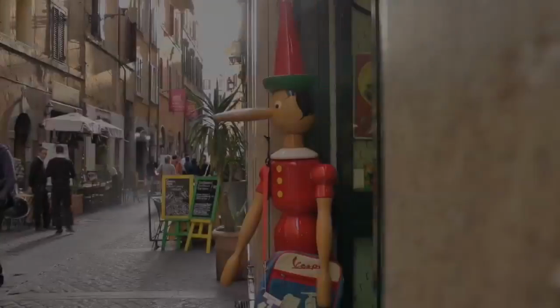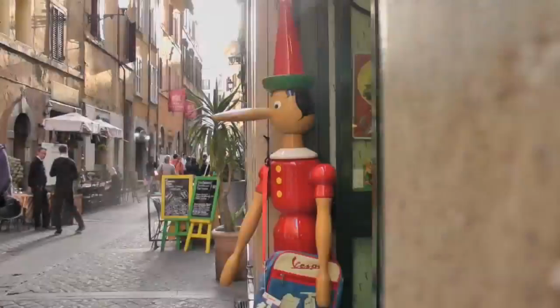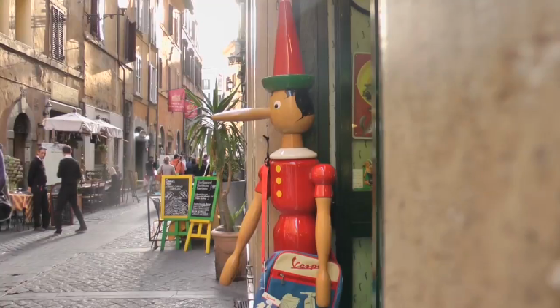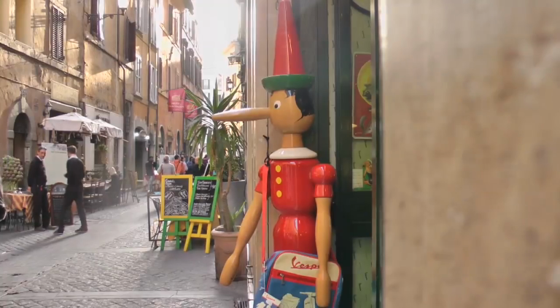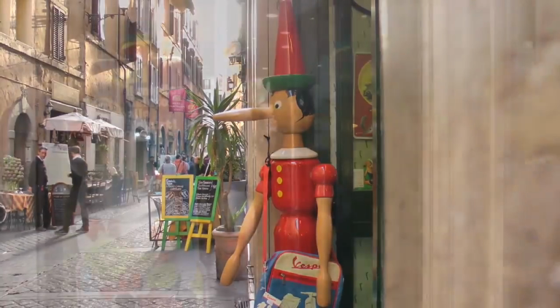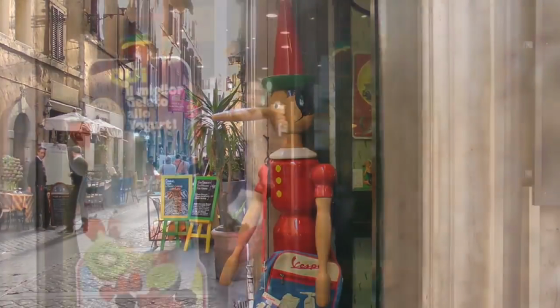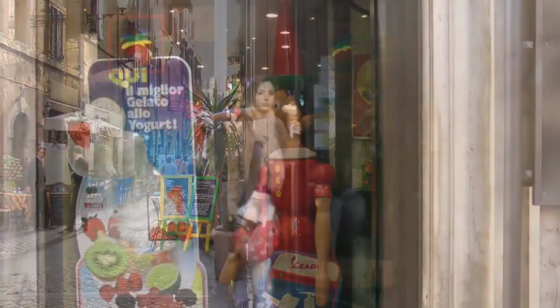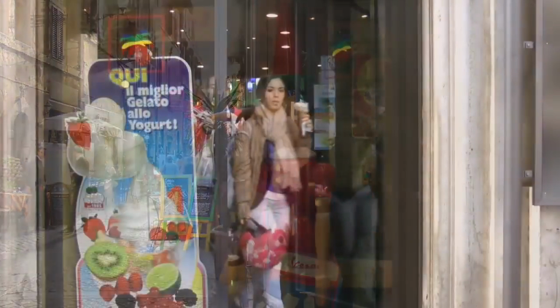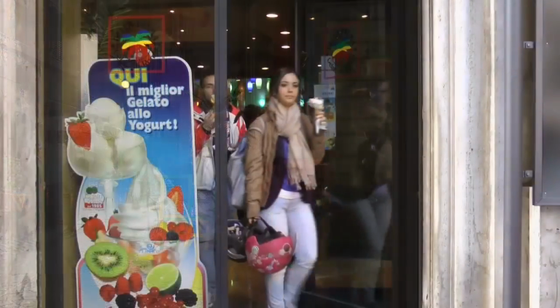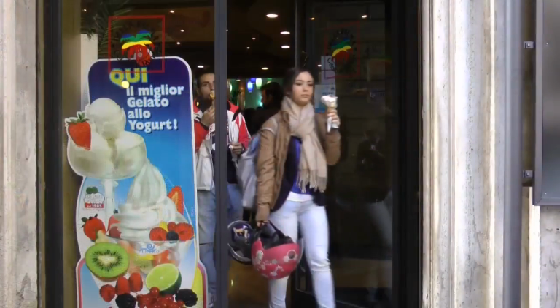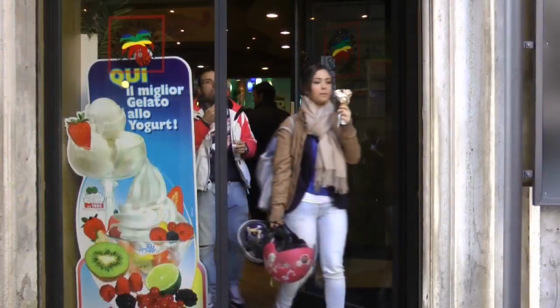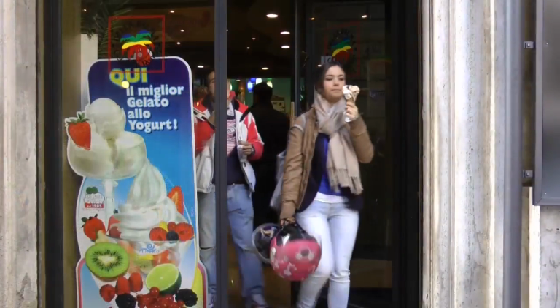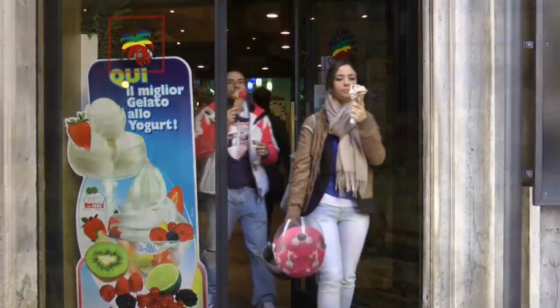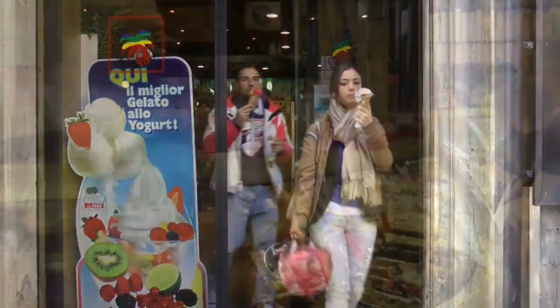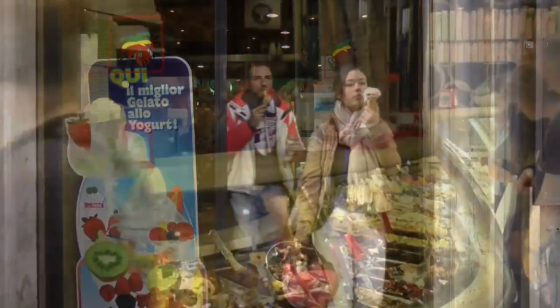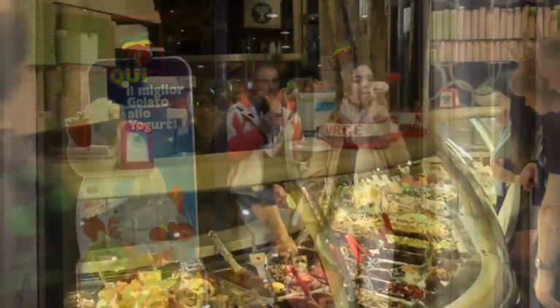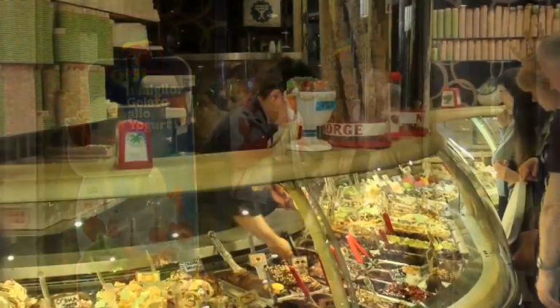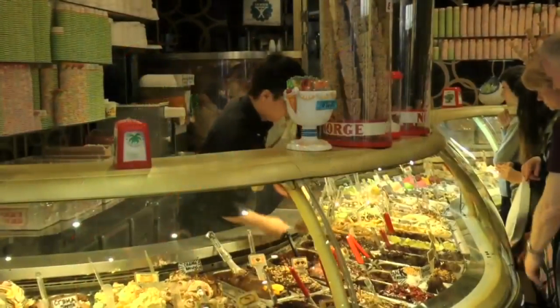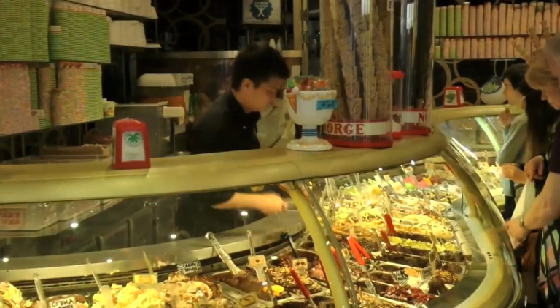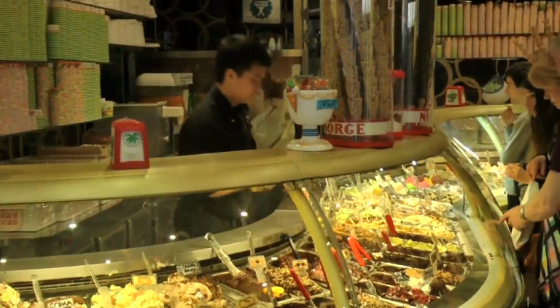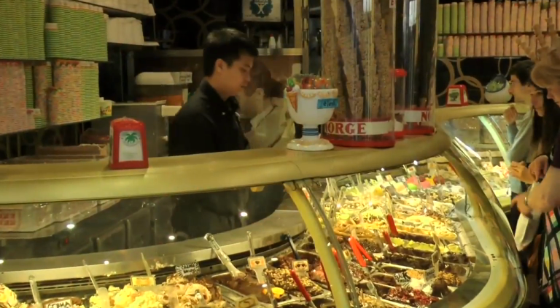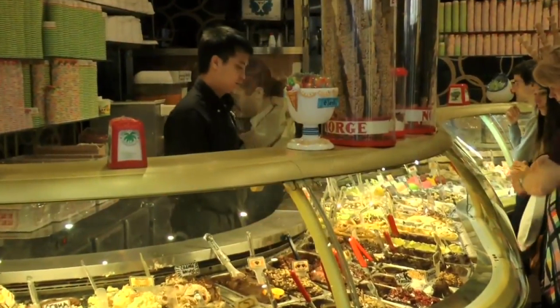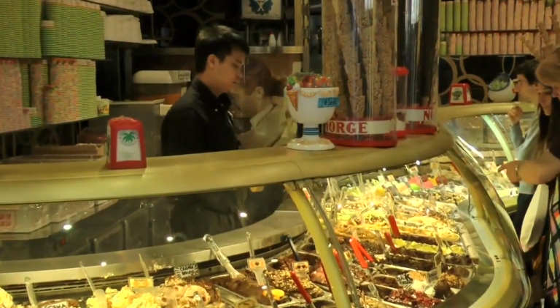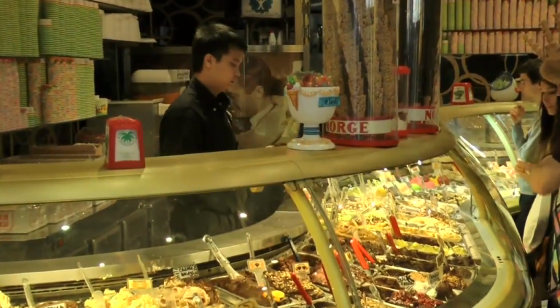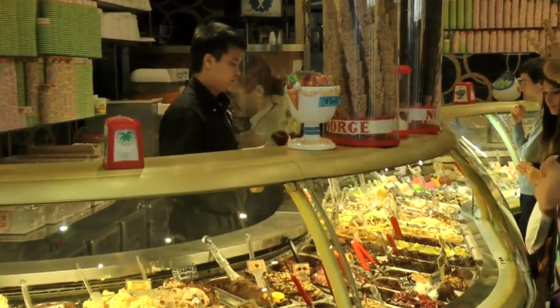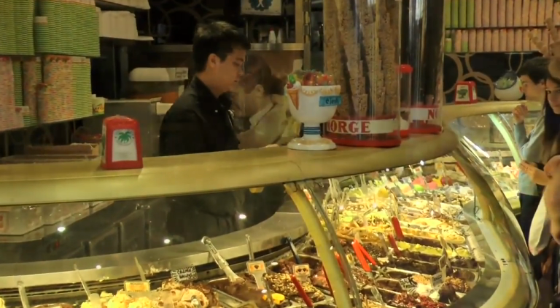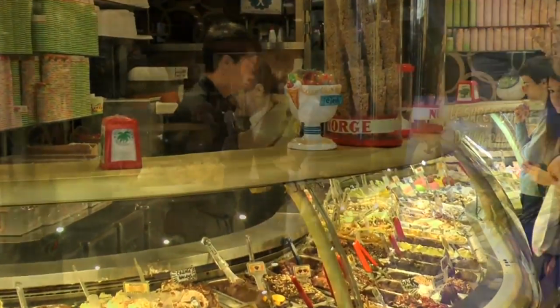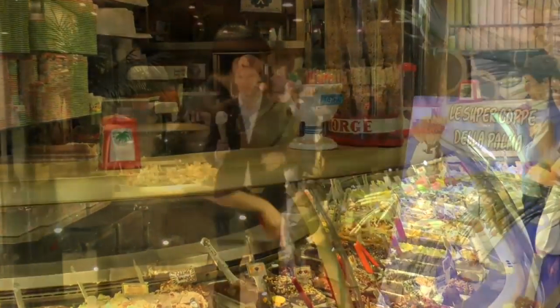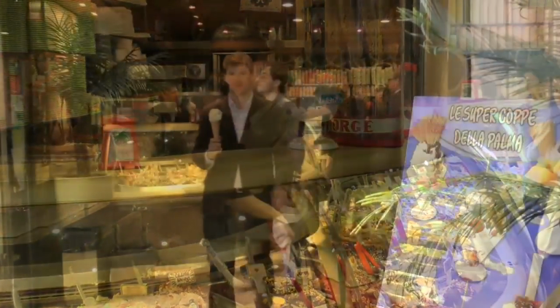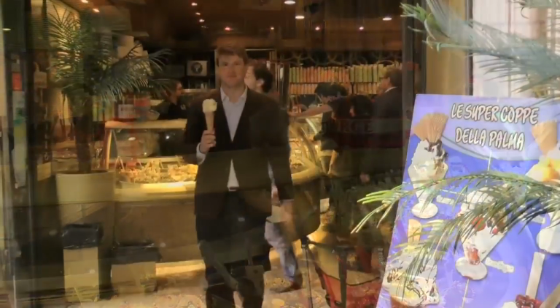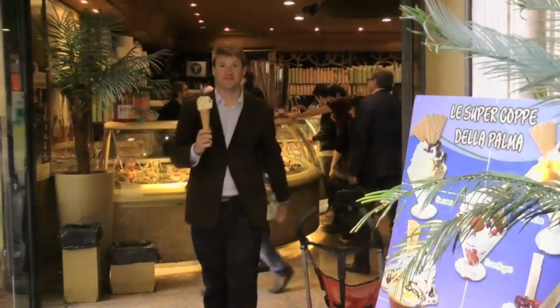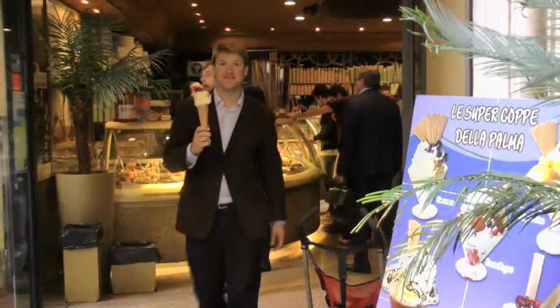It's time for a break at a local gelateria. We provide the gelato — you choose the flavor.